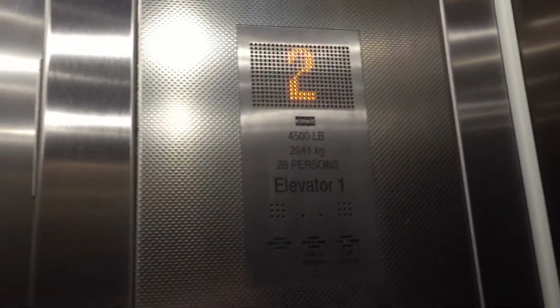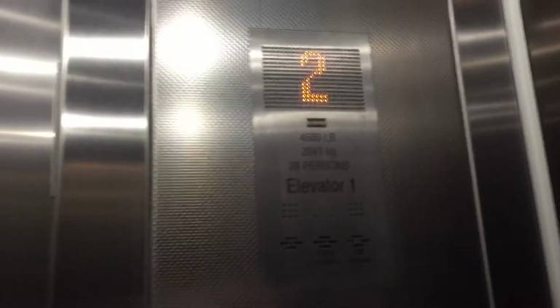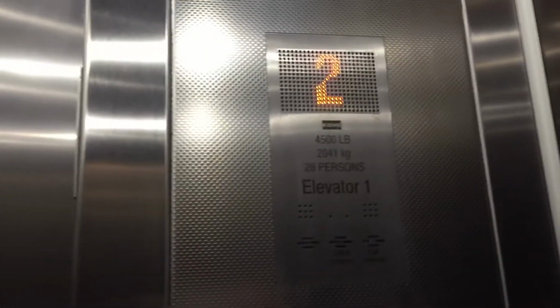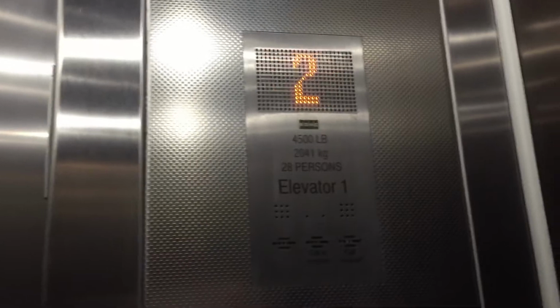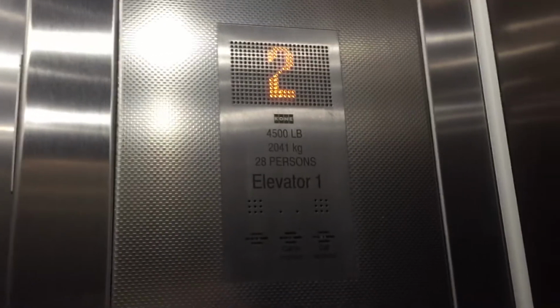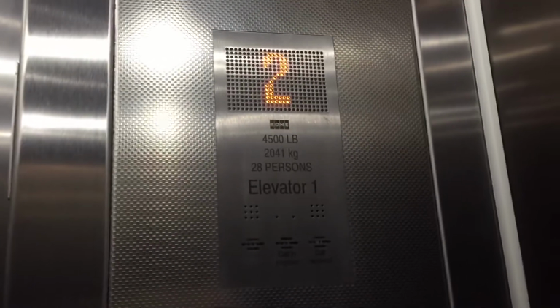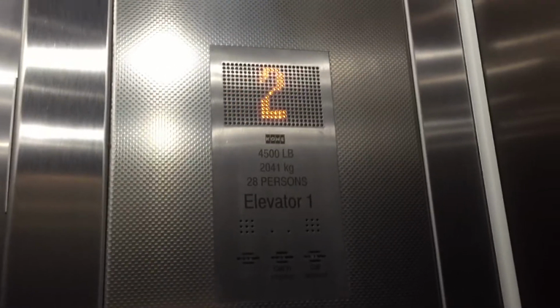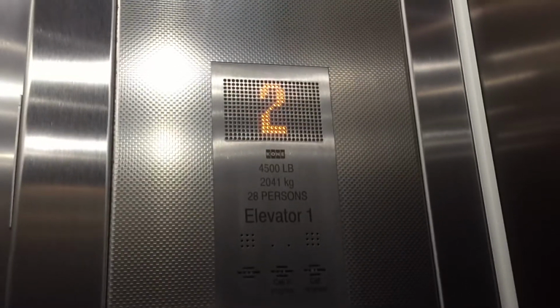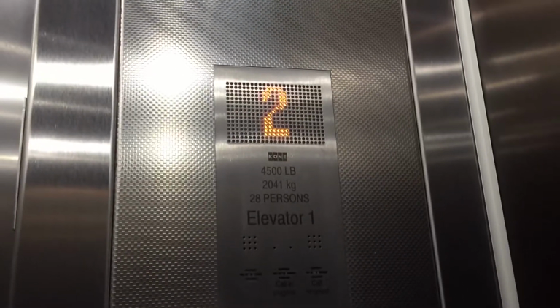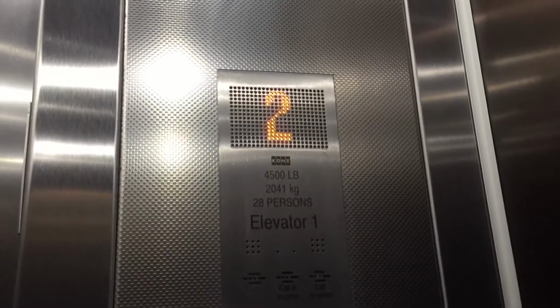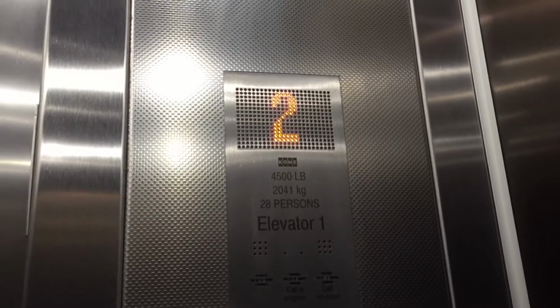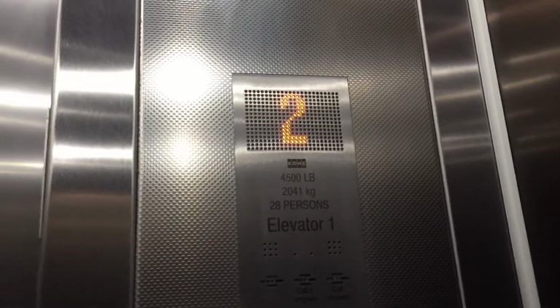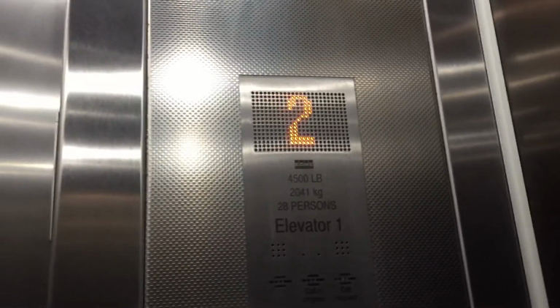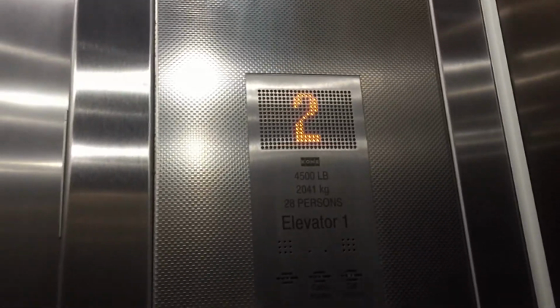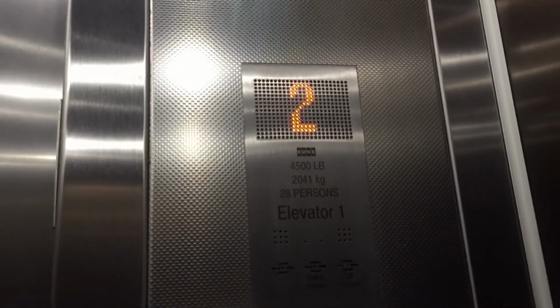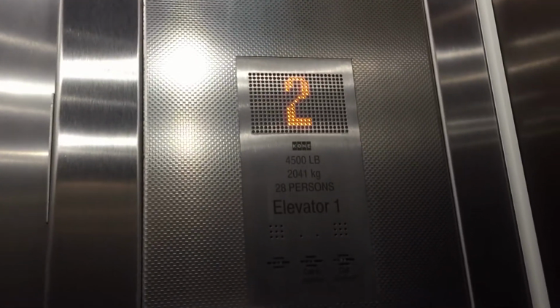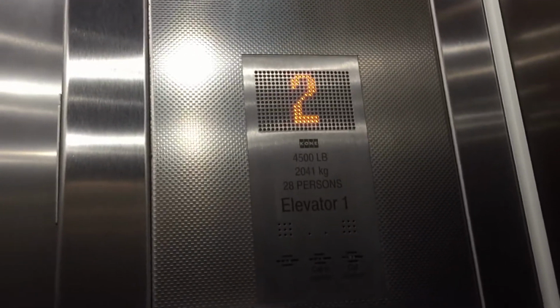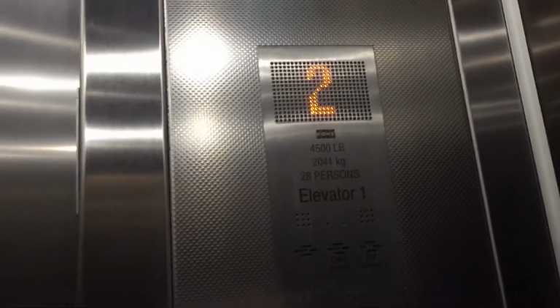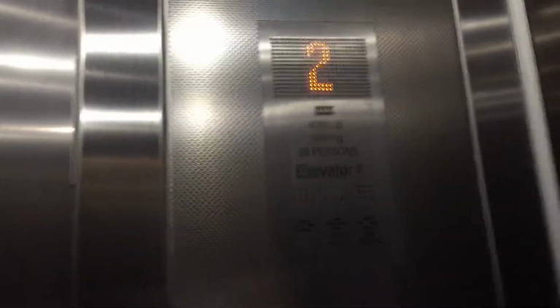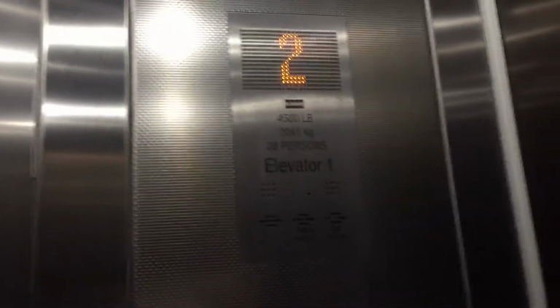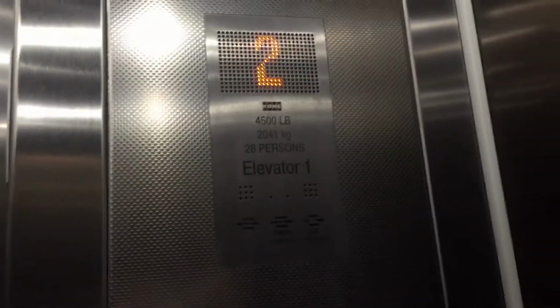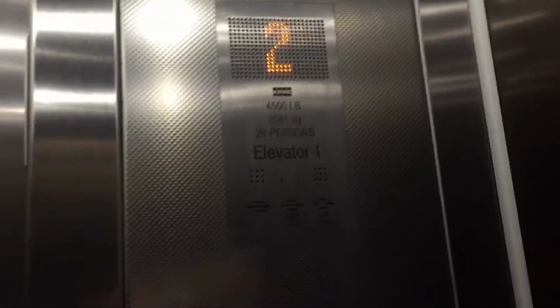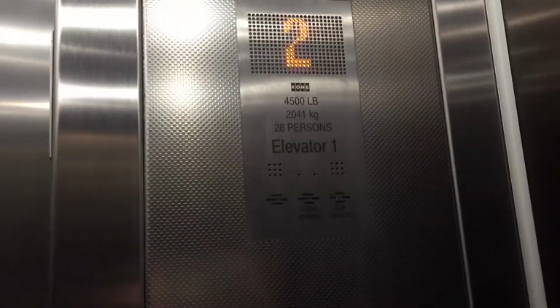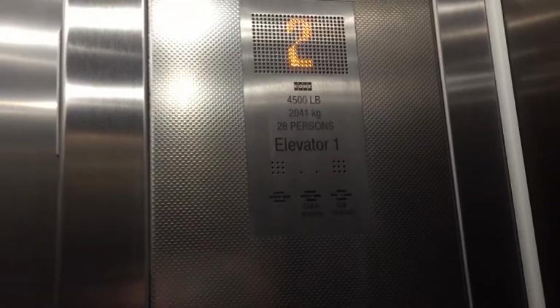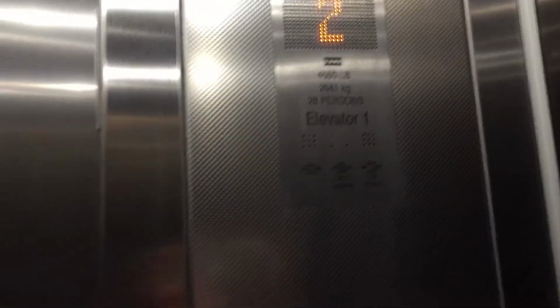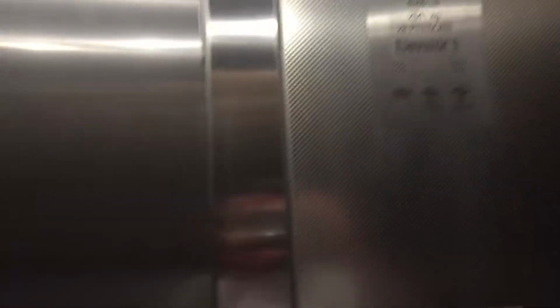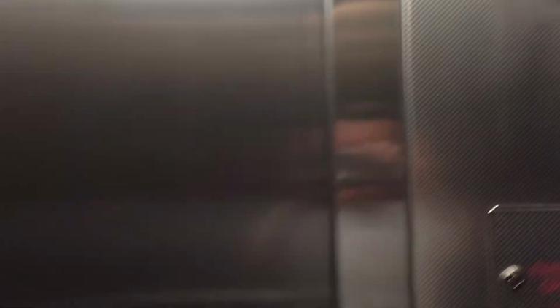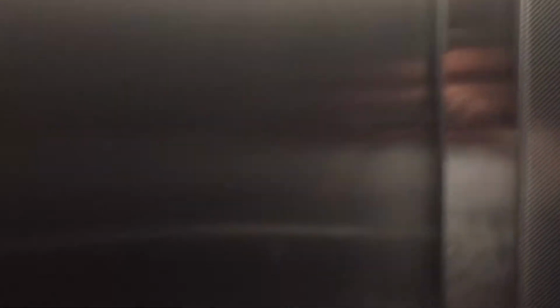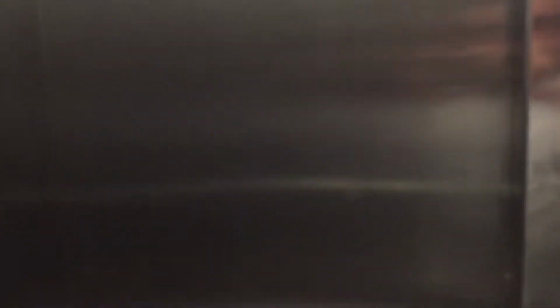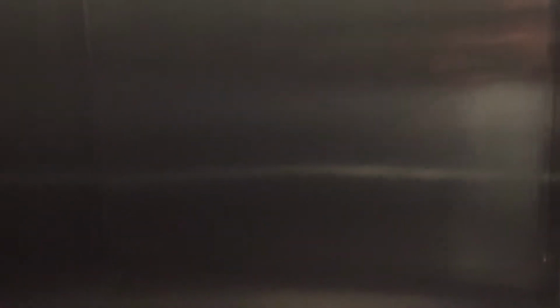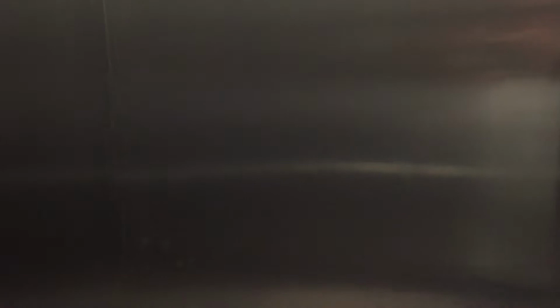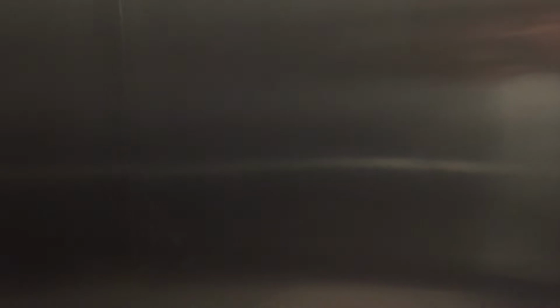I didn't know this was here. And I'm going to end the video when the door opens, for privacy and security reasons.